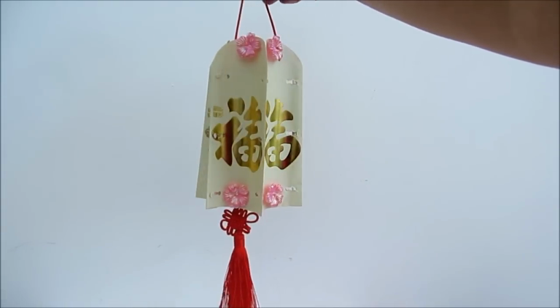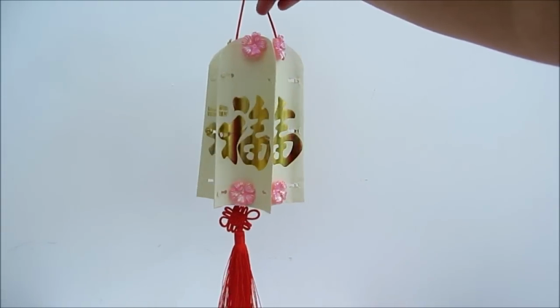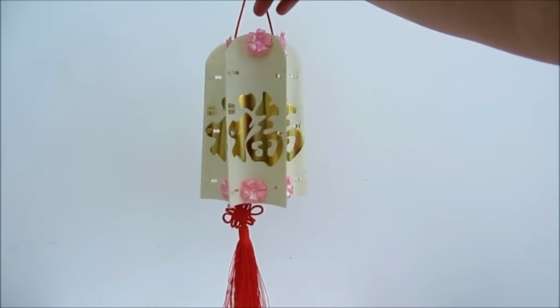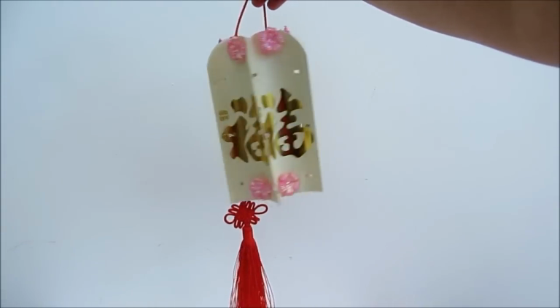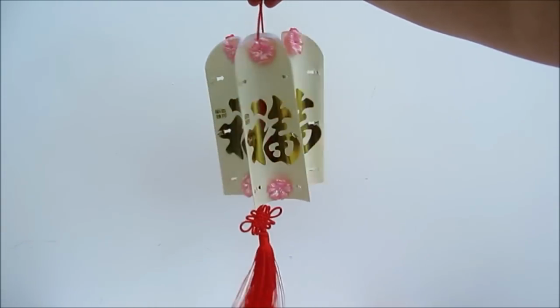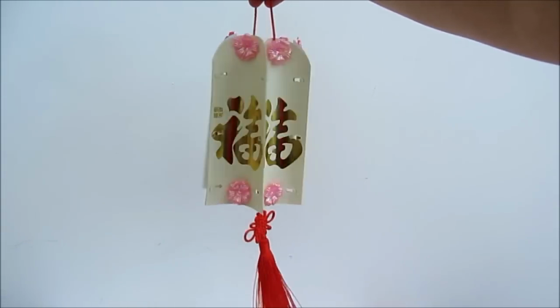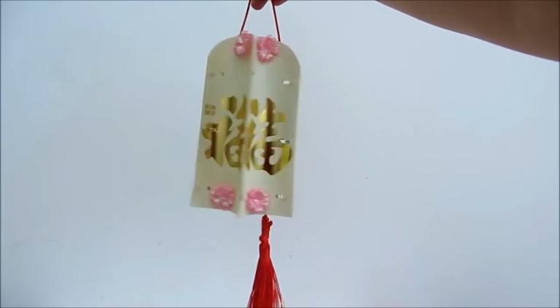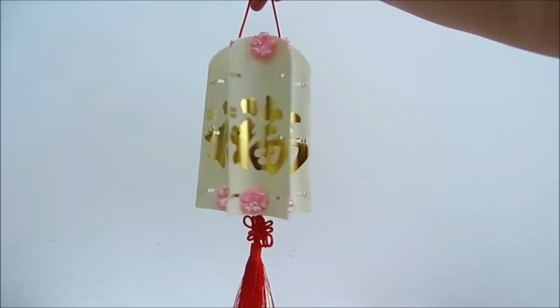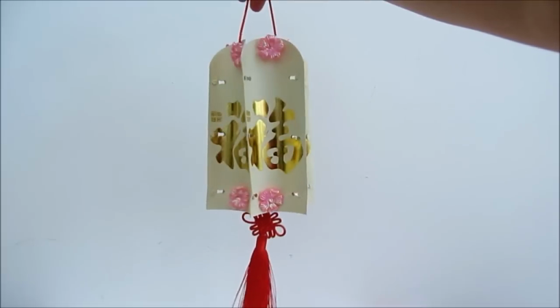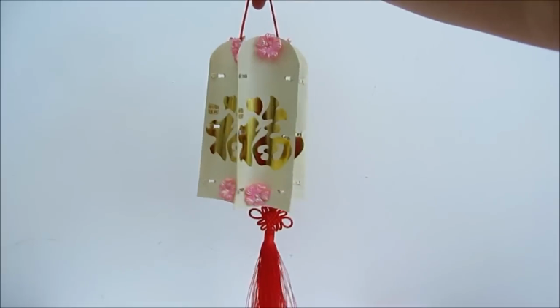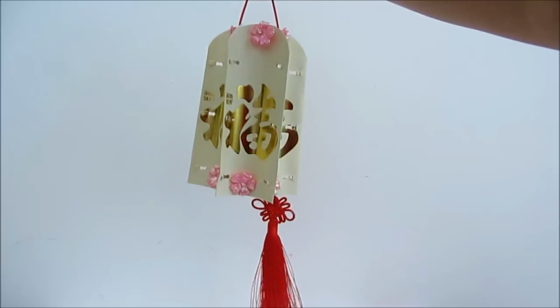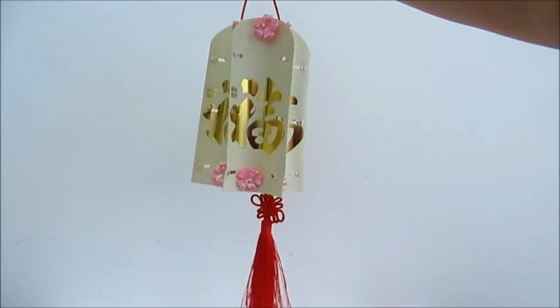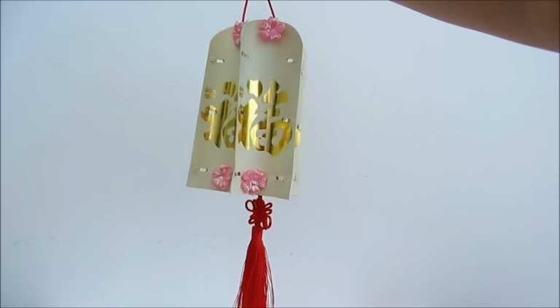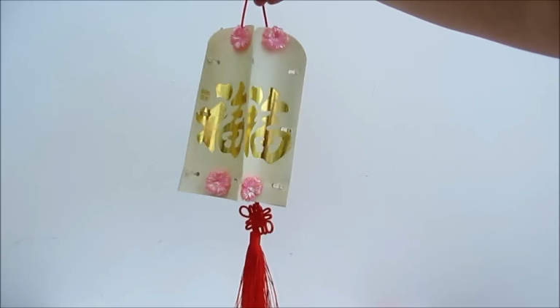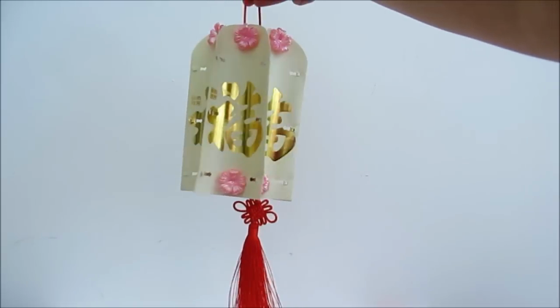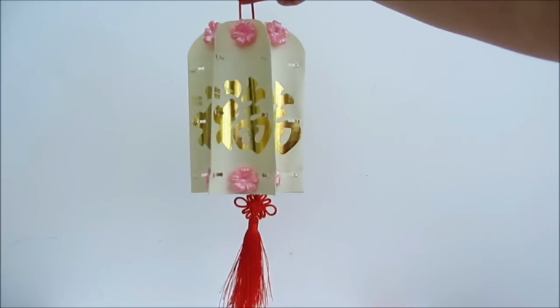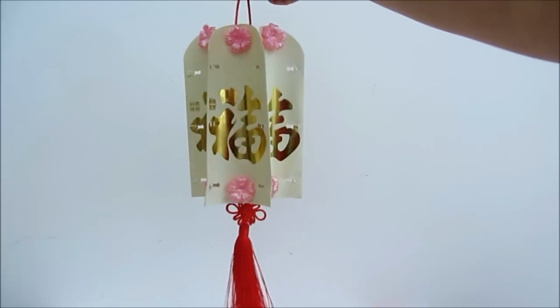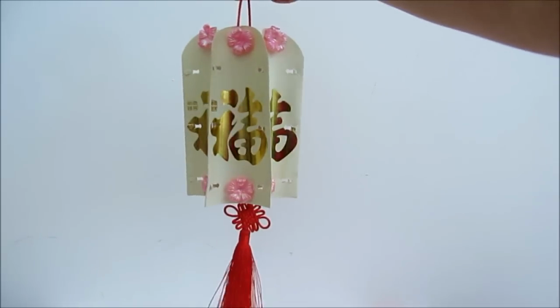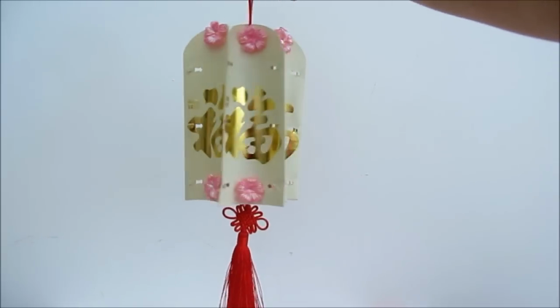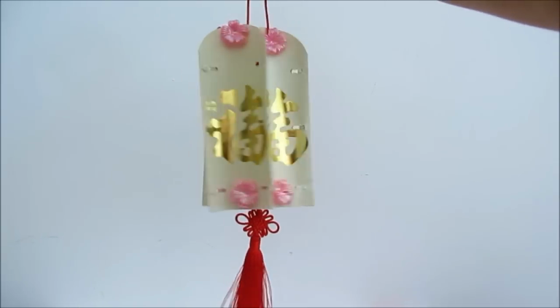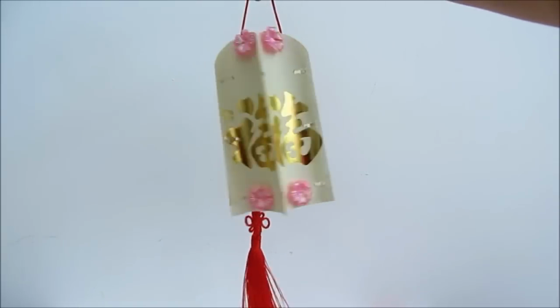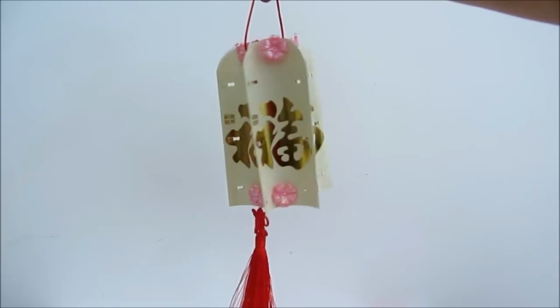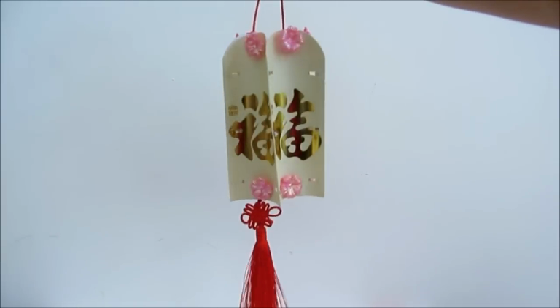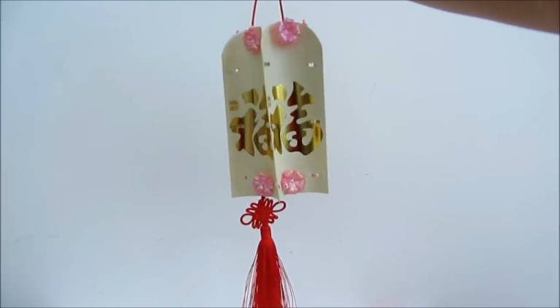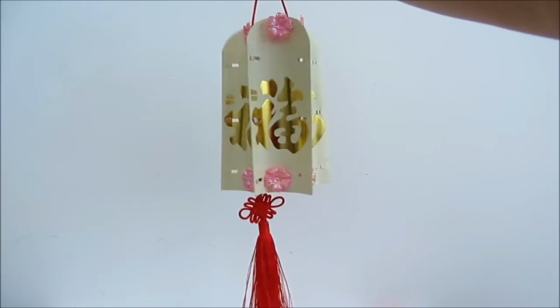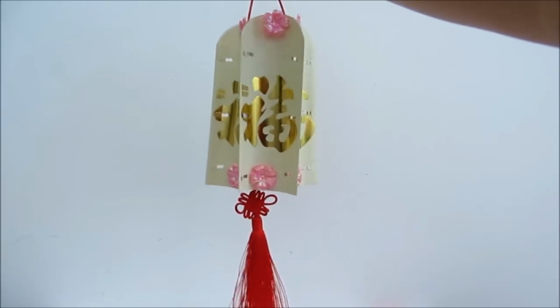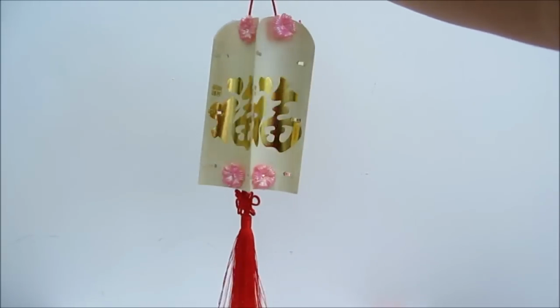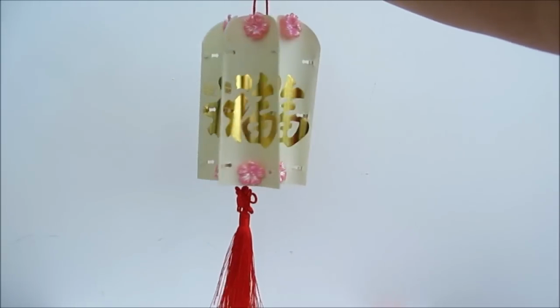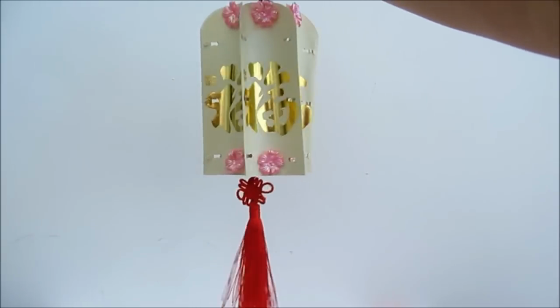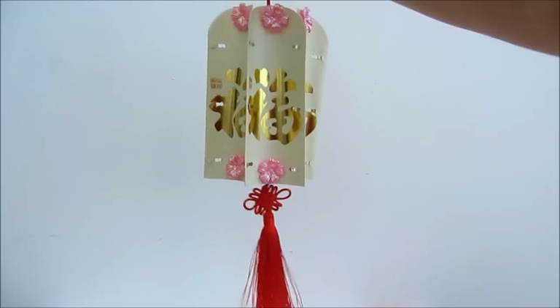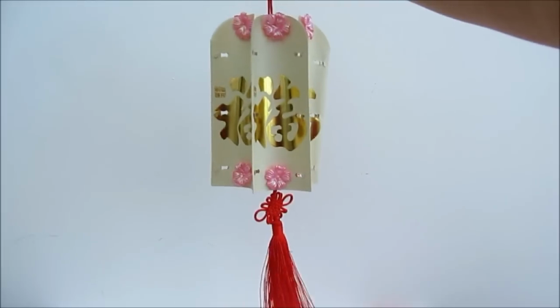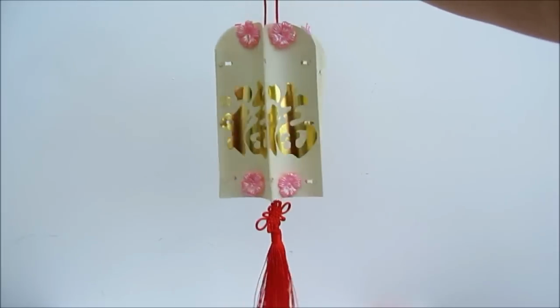So this is the stapless Chinese New Year lantern.